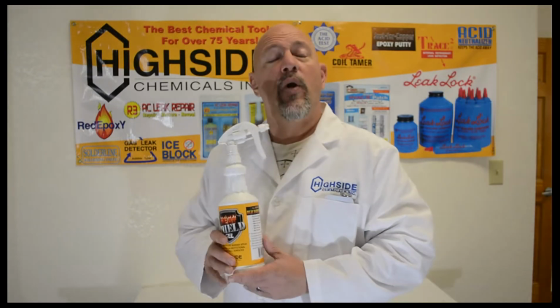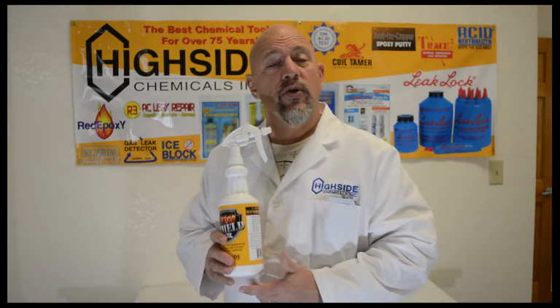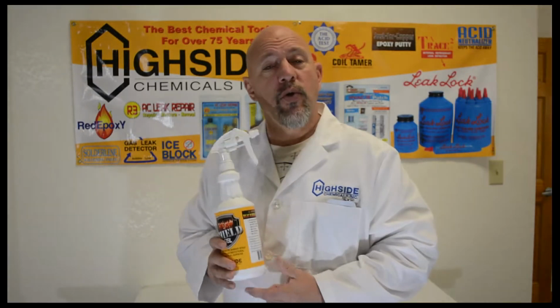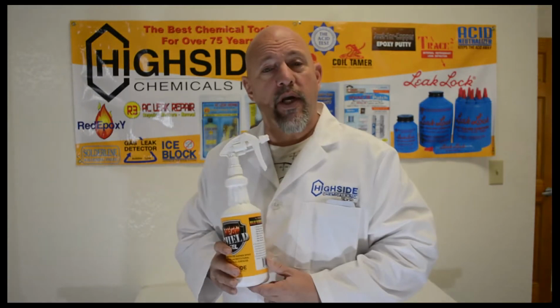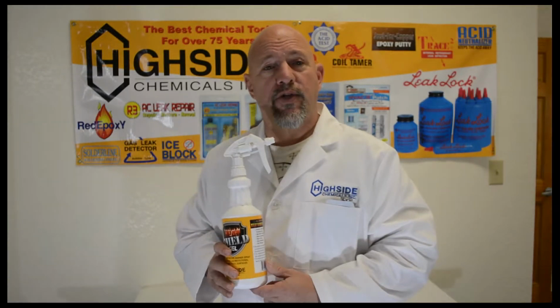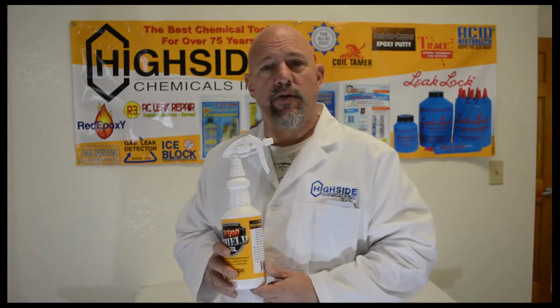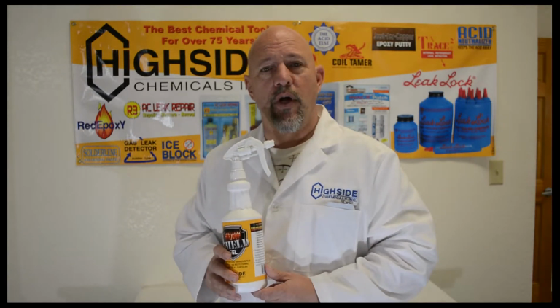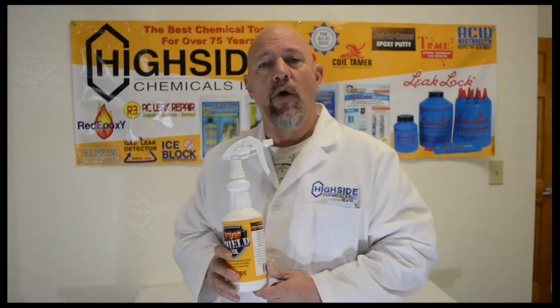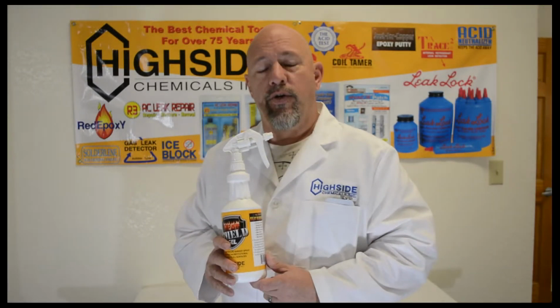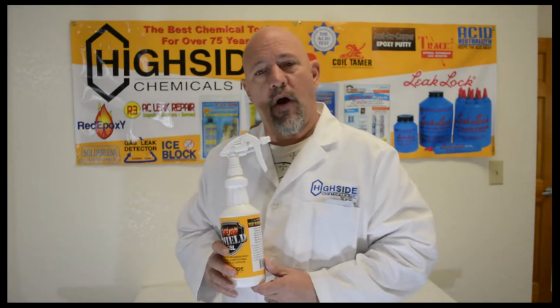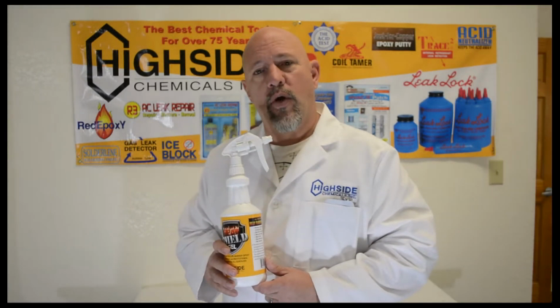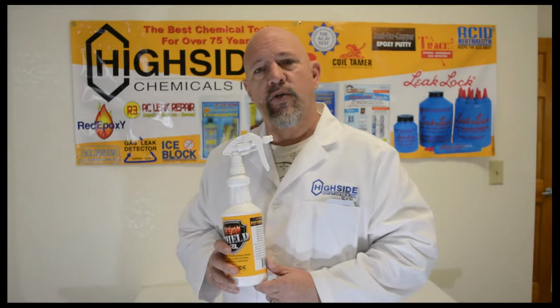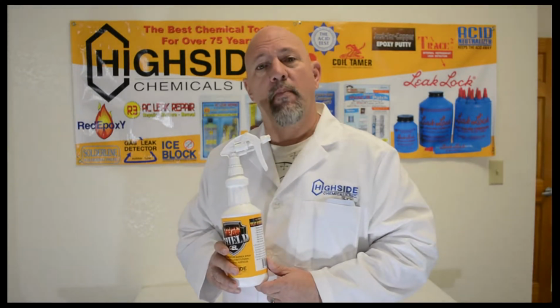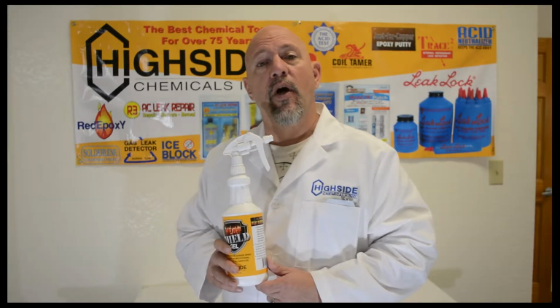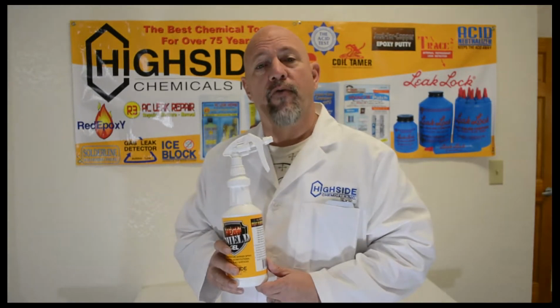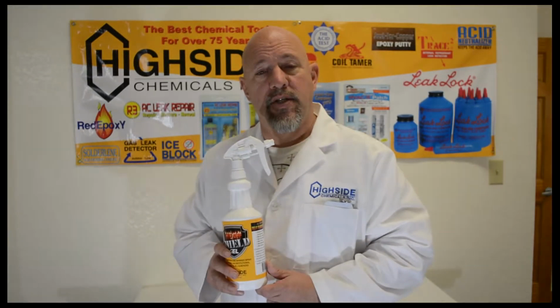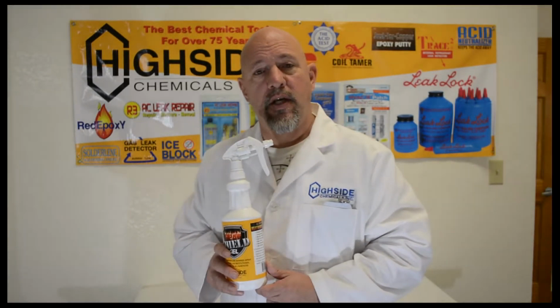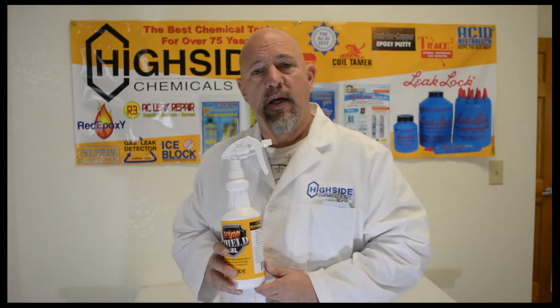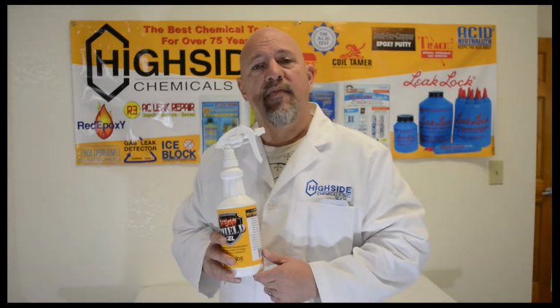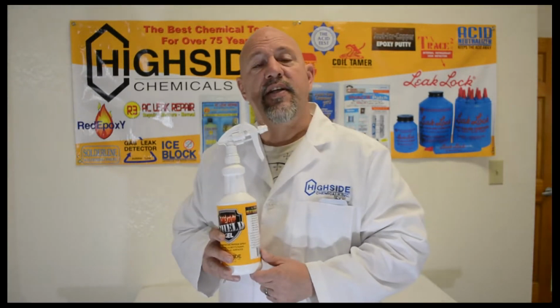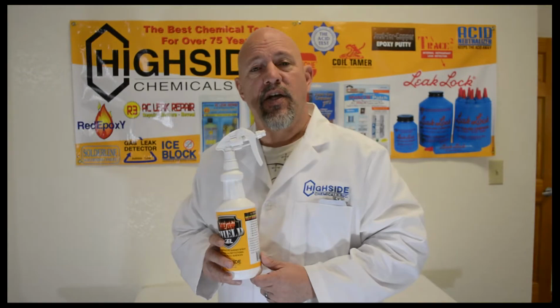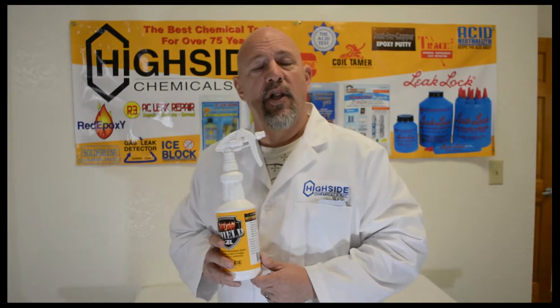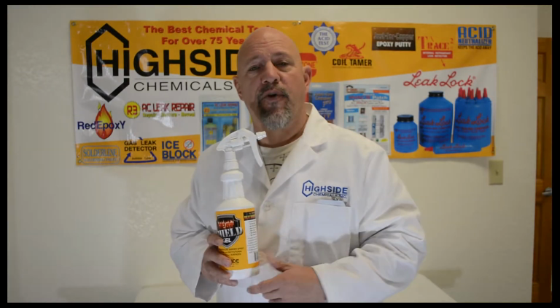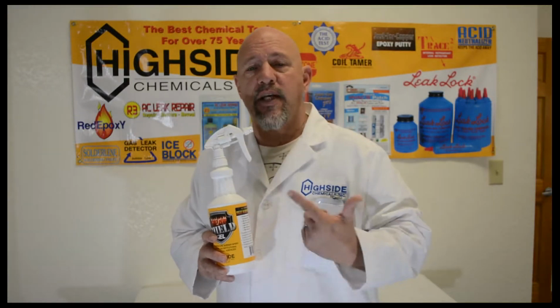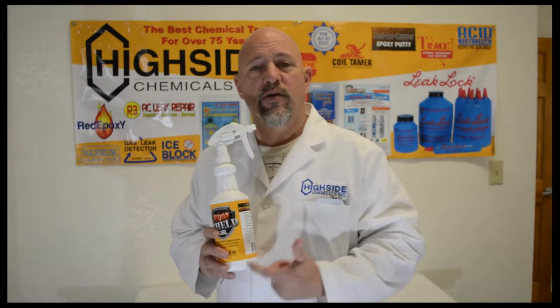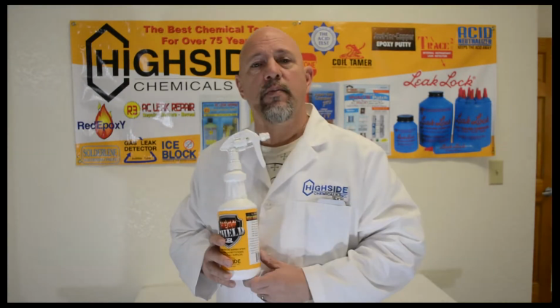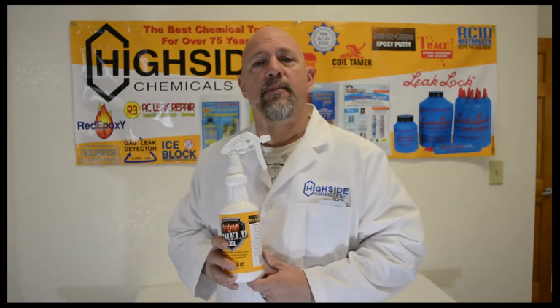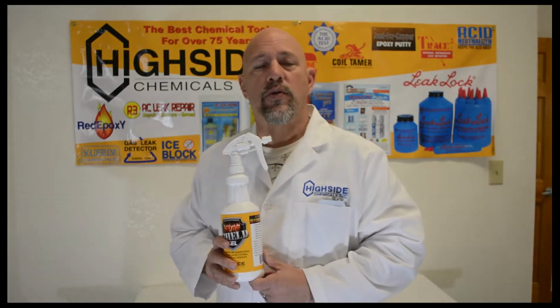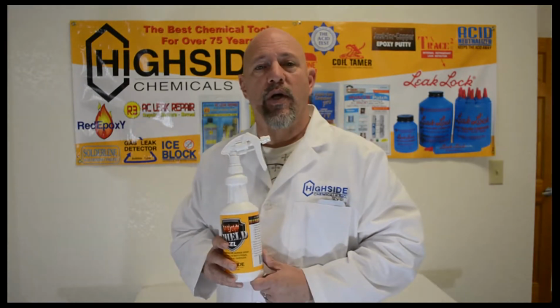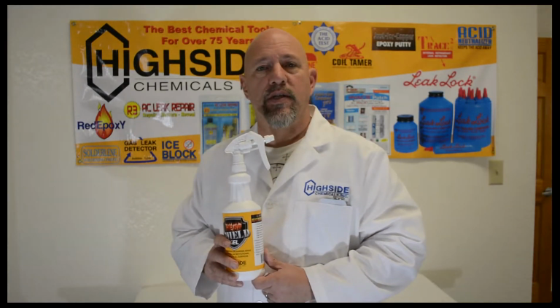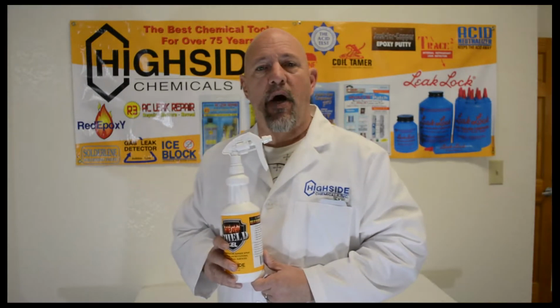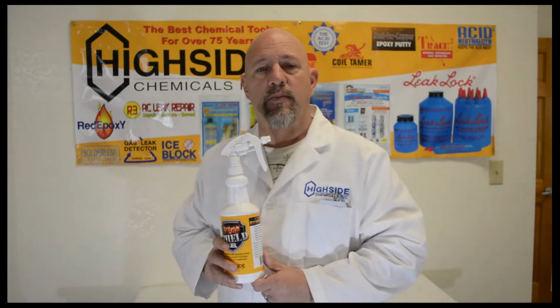Whenever you're storing Heat Shield Gel, you do not want to store it below freezing. If it does go below freezing, get it to room temperature as quickly as possible.